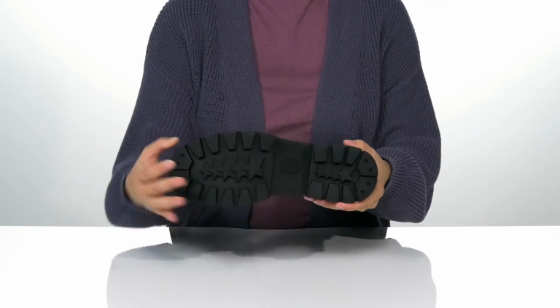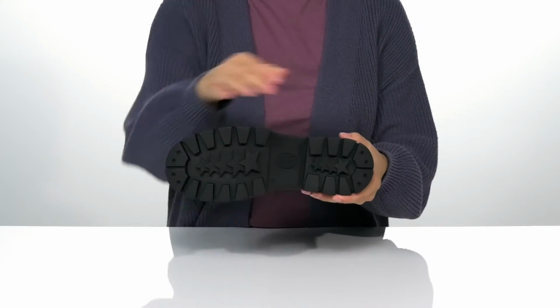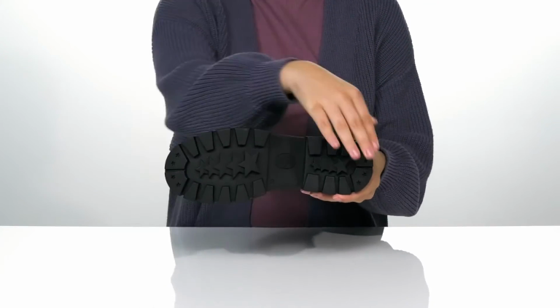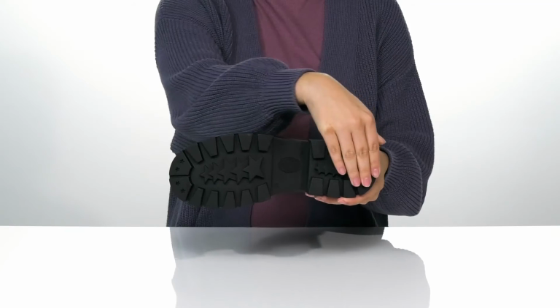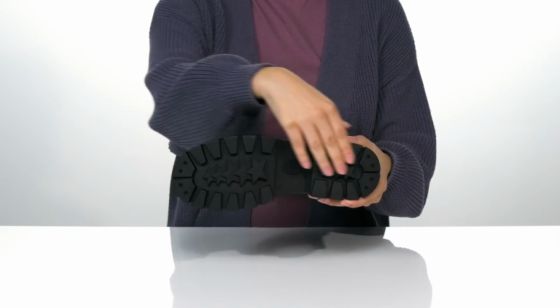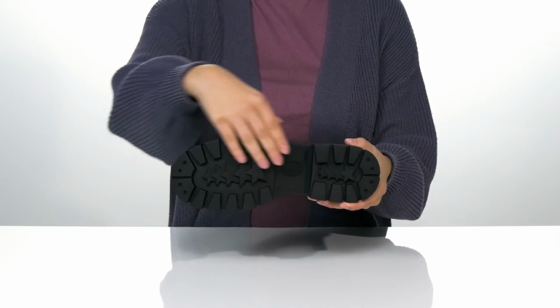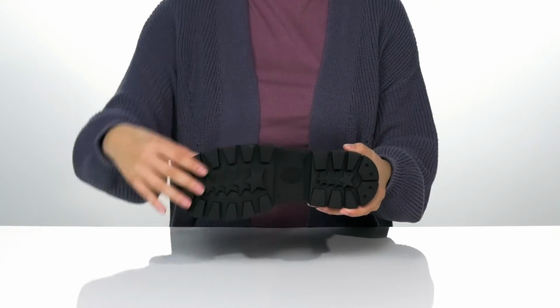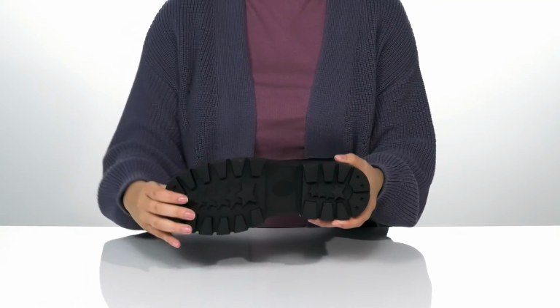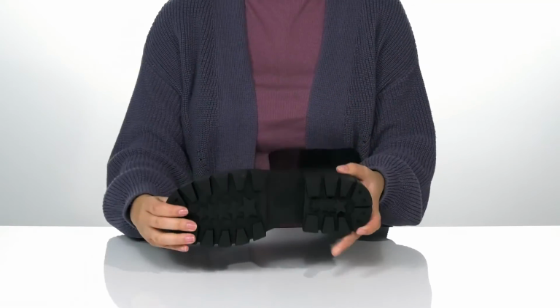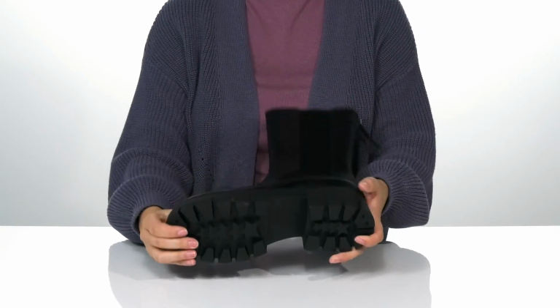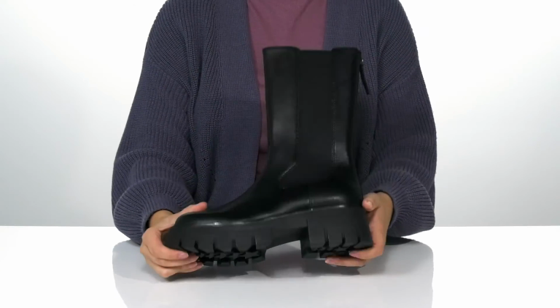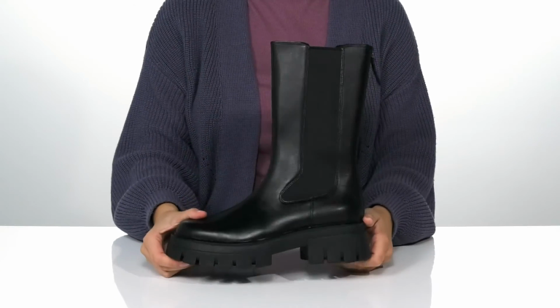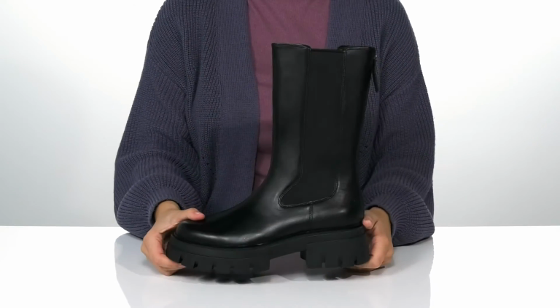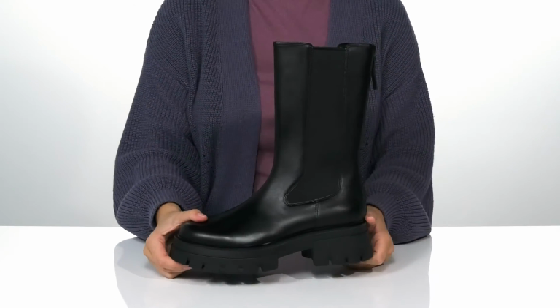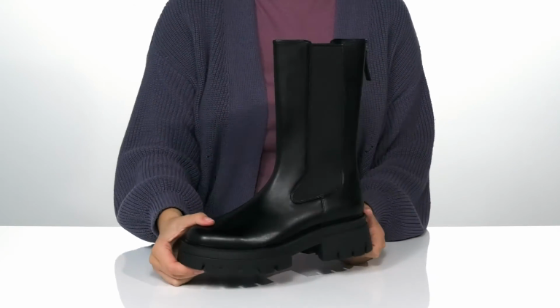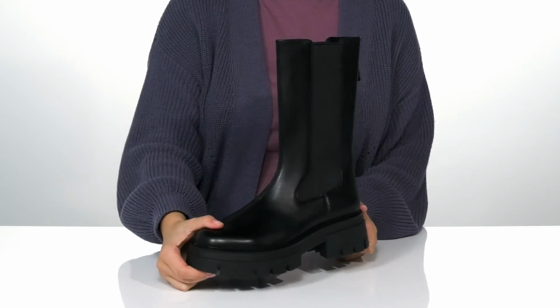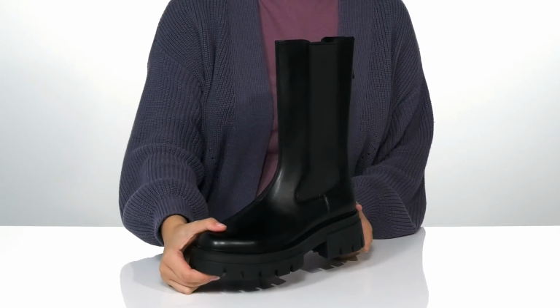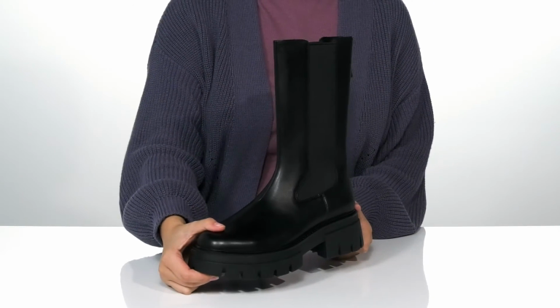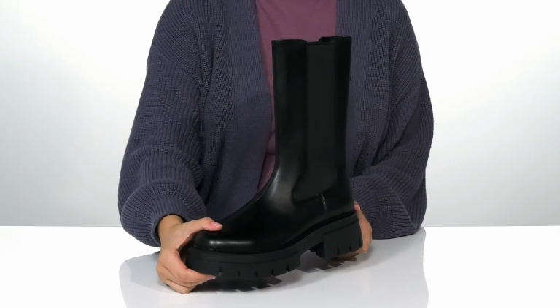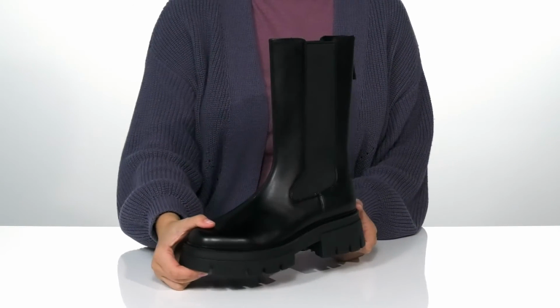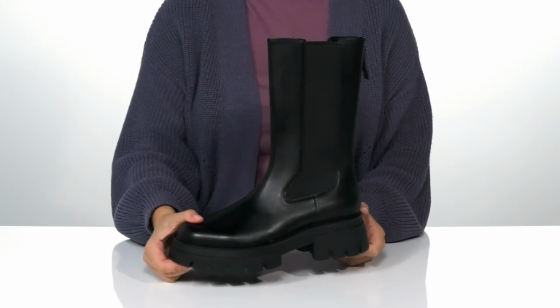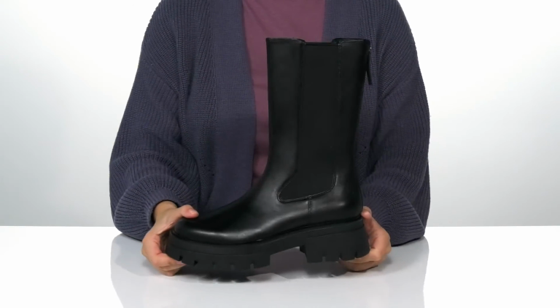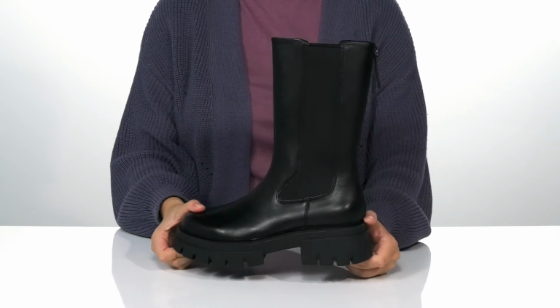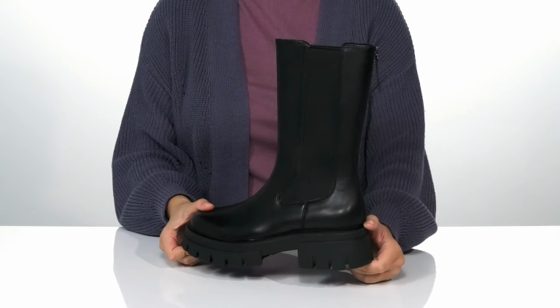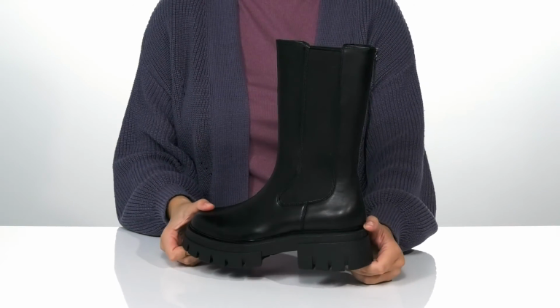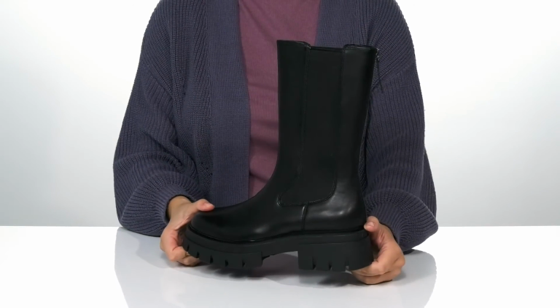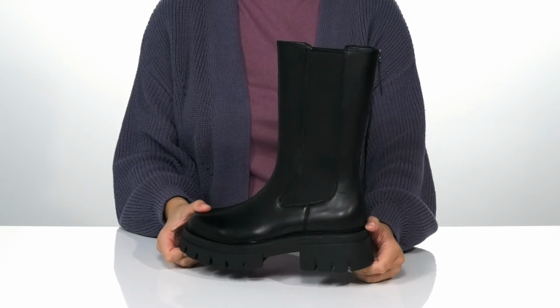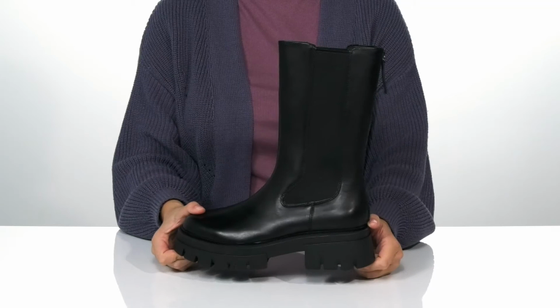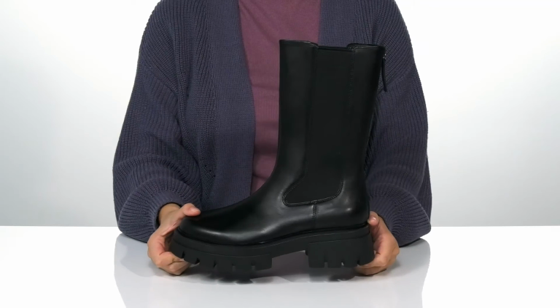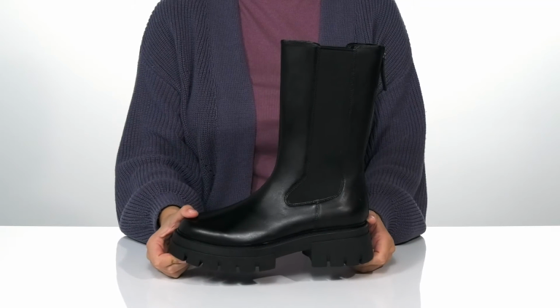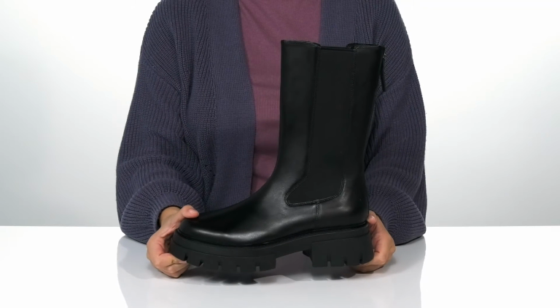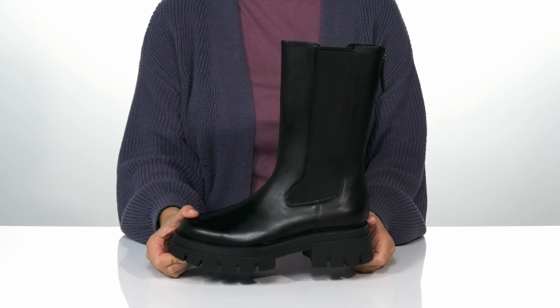Underneath, there is a textured outsole for traction. And I think these would pair very well with some black leggings or a black dress.